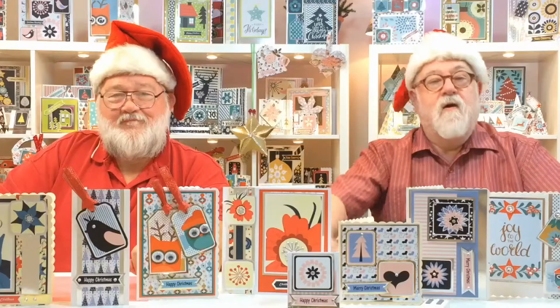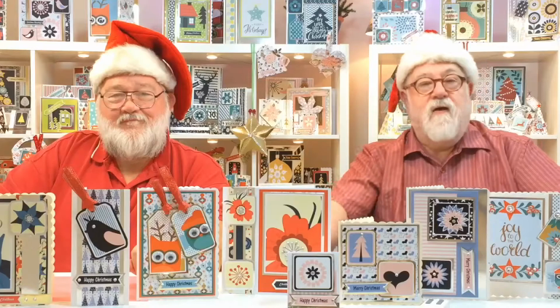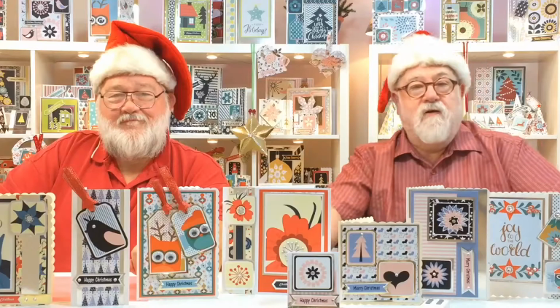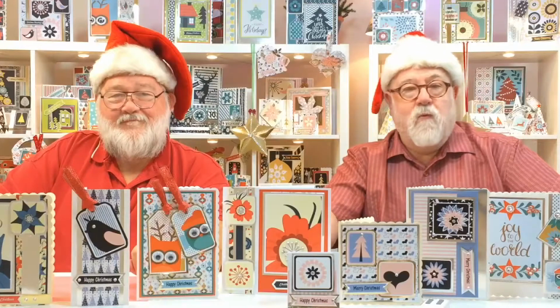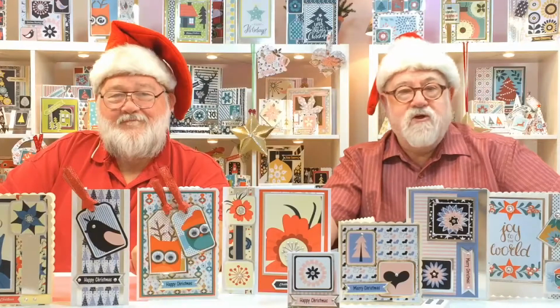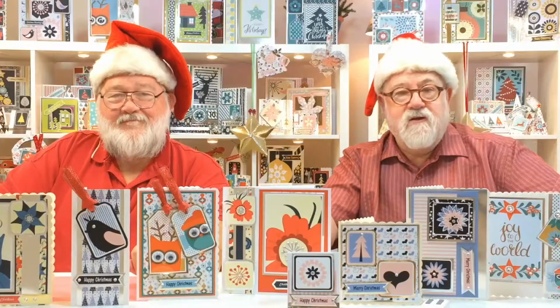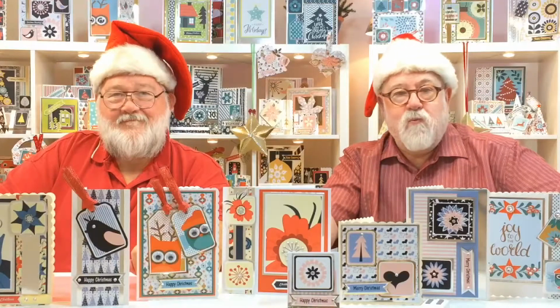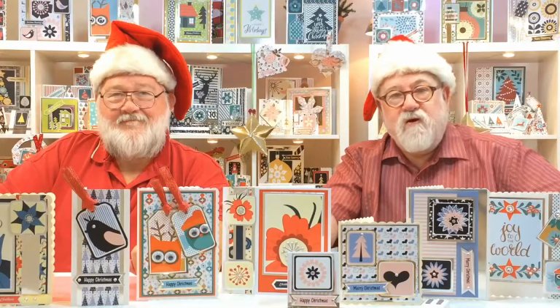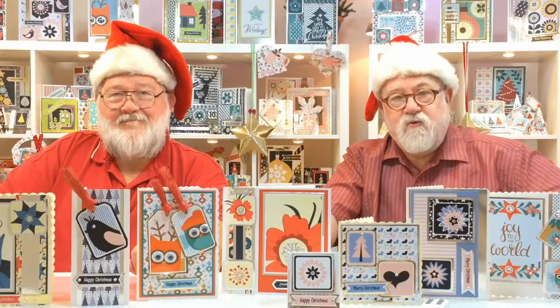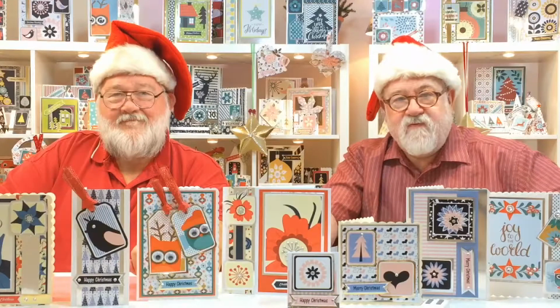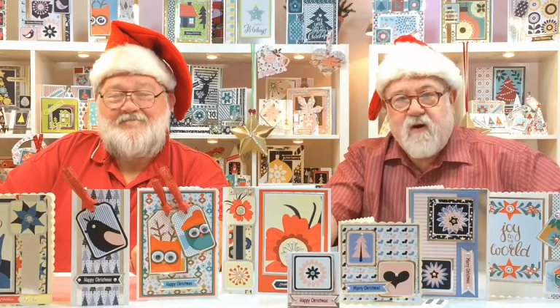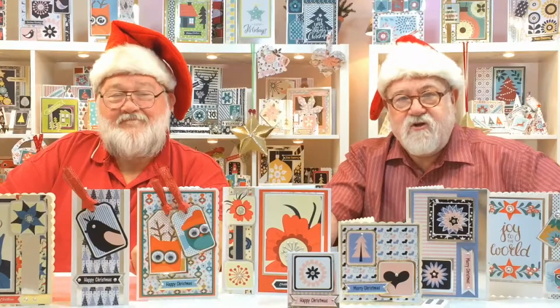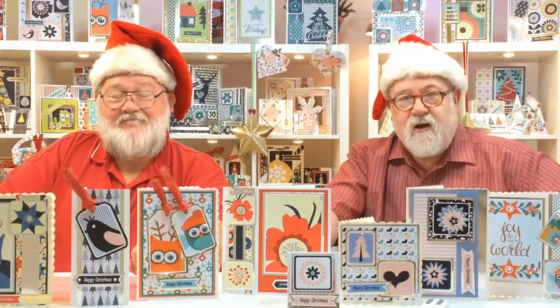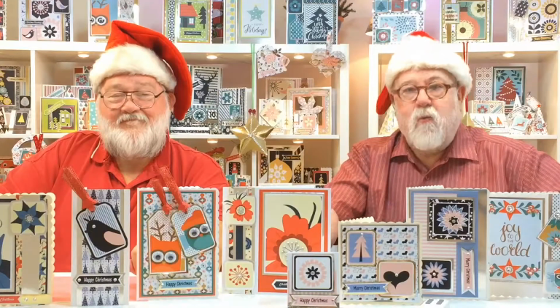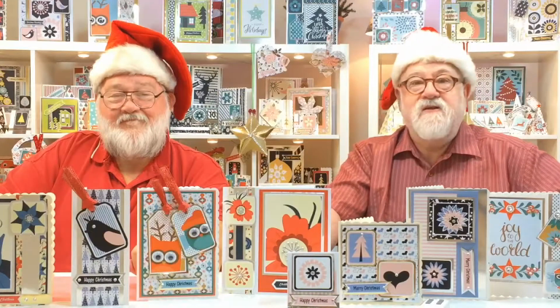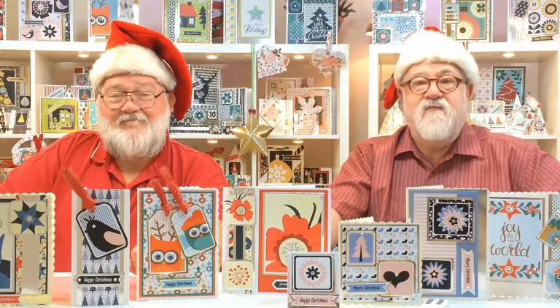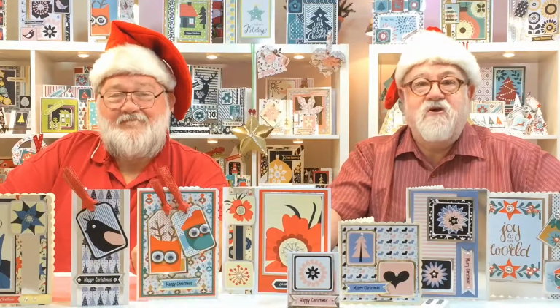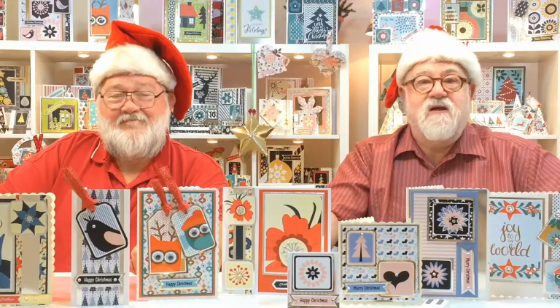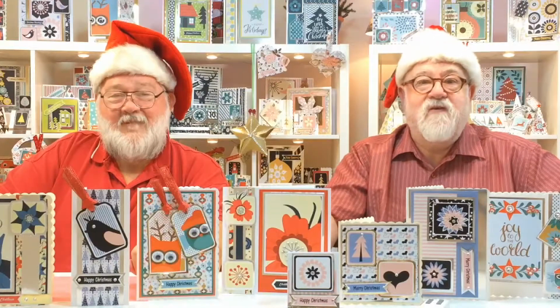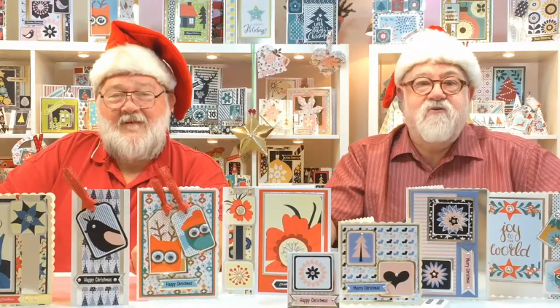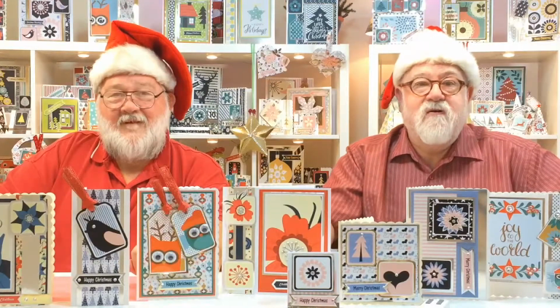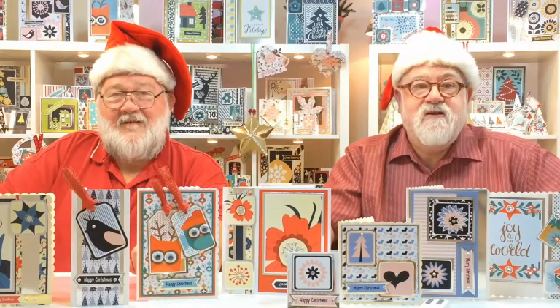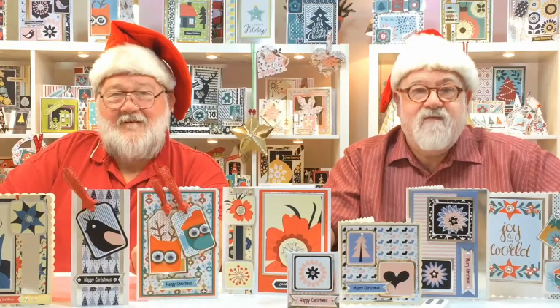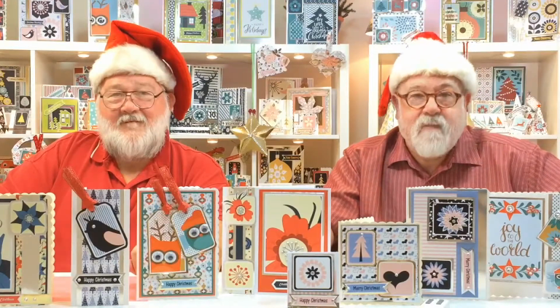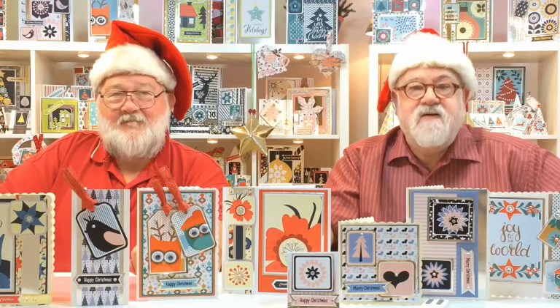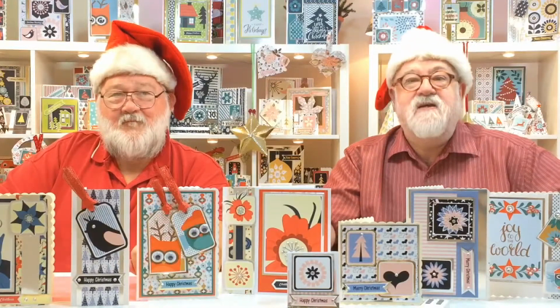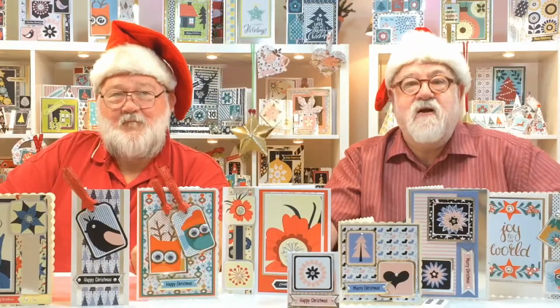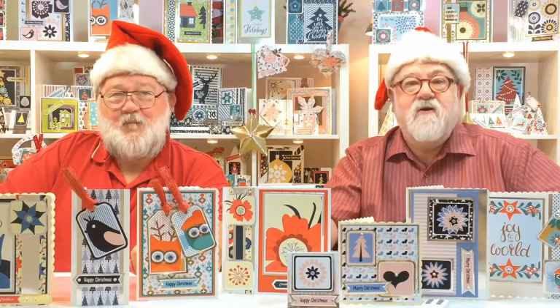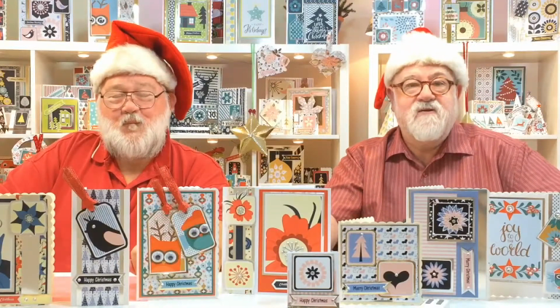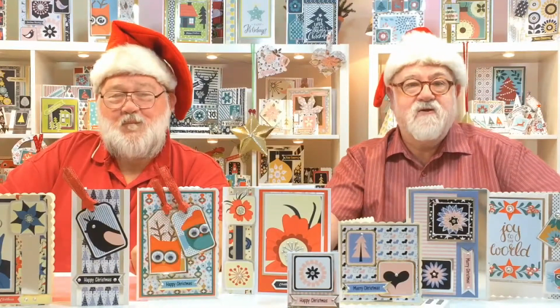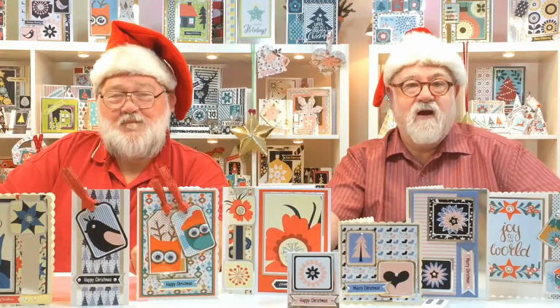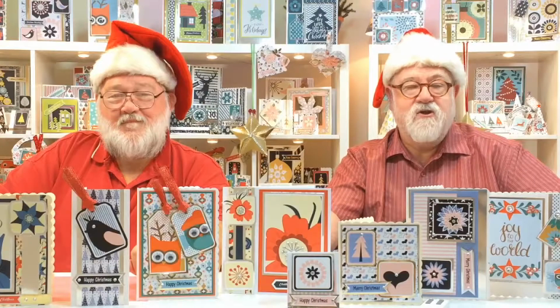Thank you for watching this wonderful 24-hour channel. What's it featuring? It's featuring these fabulous stunning Christmas creations.